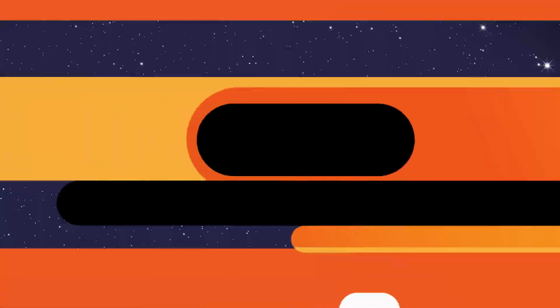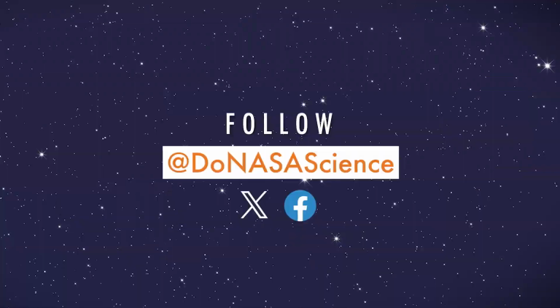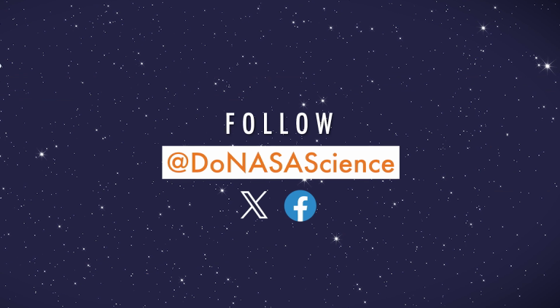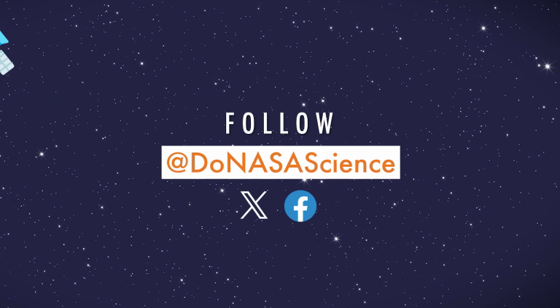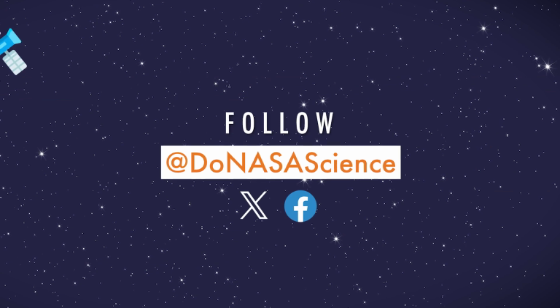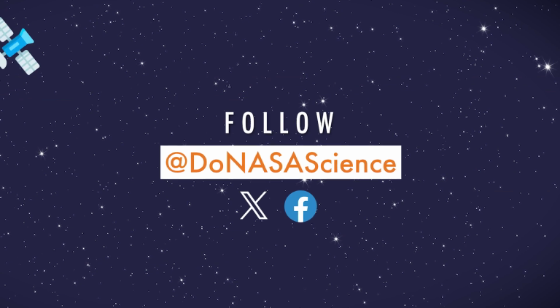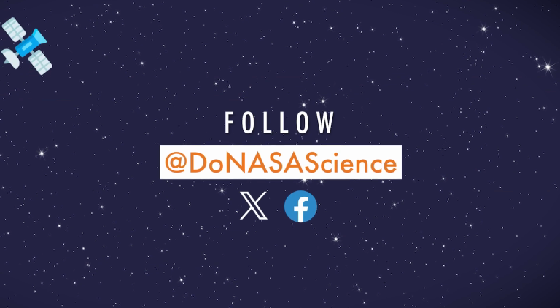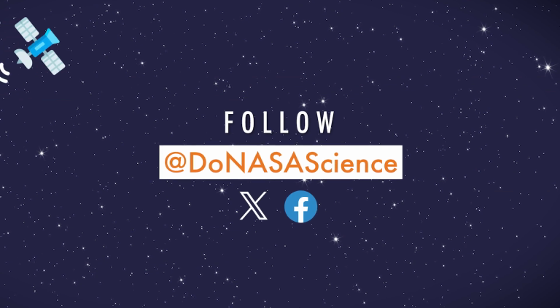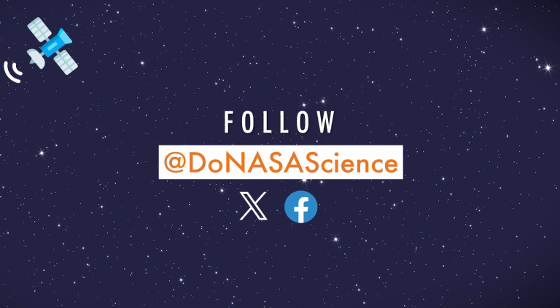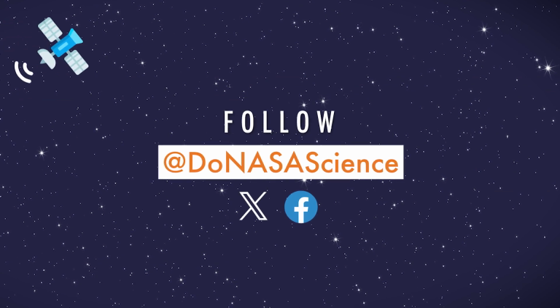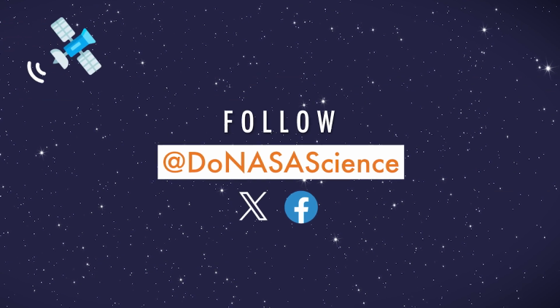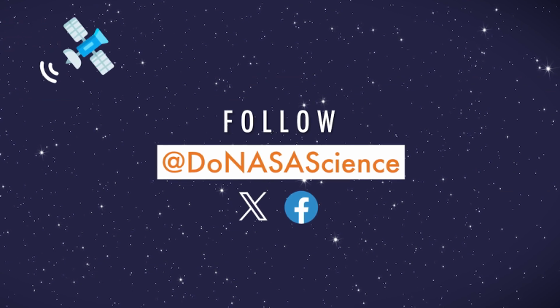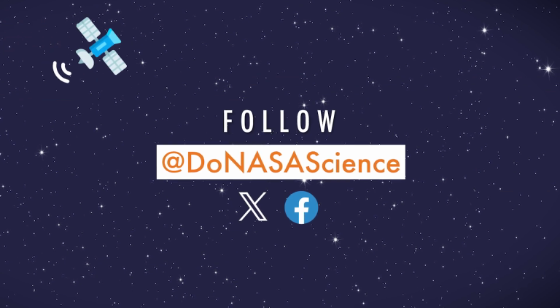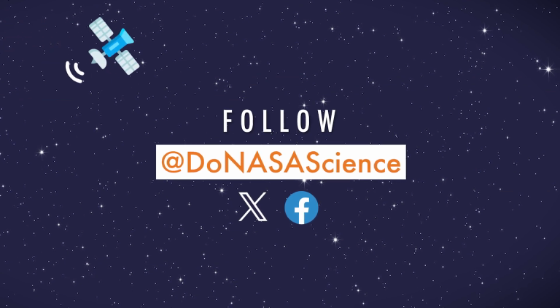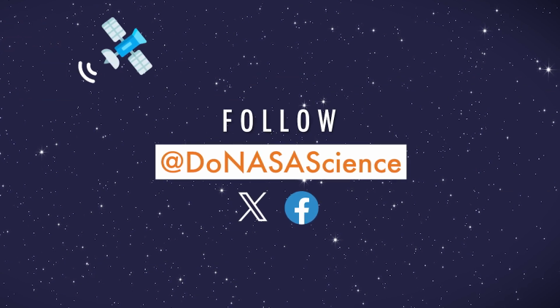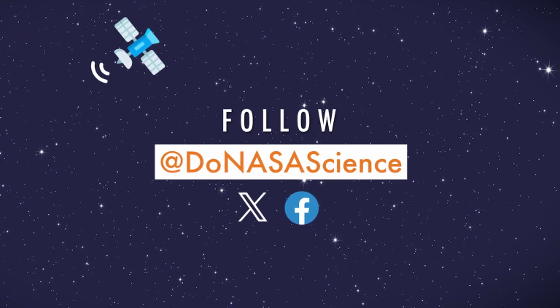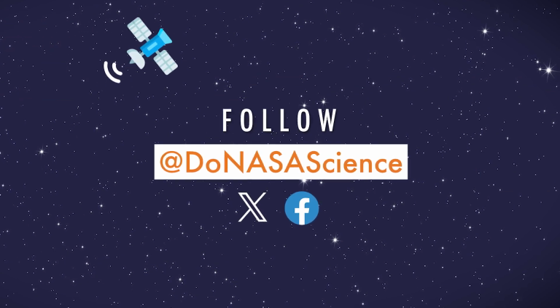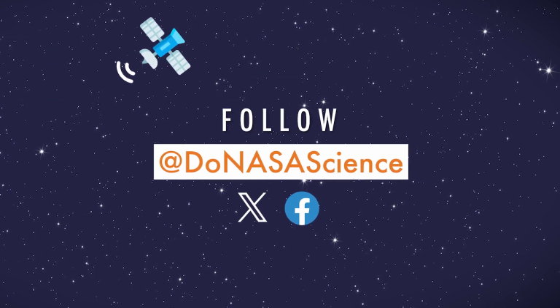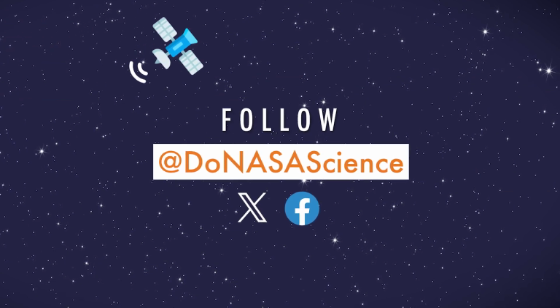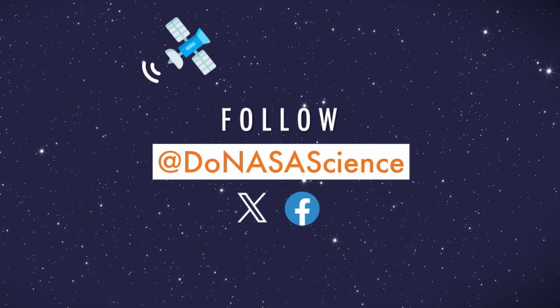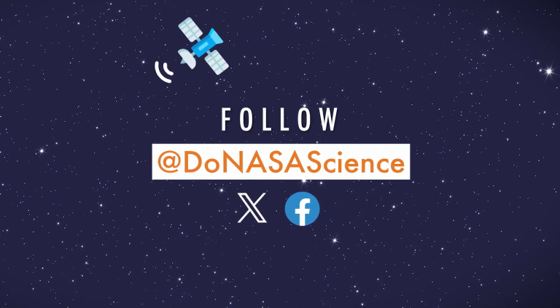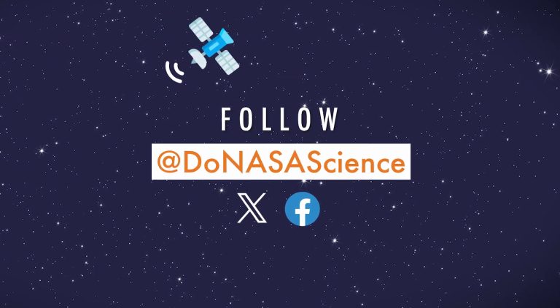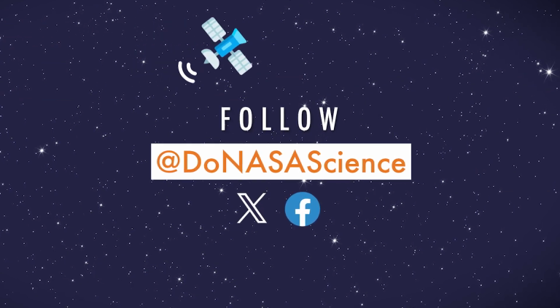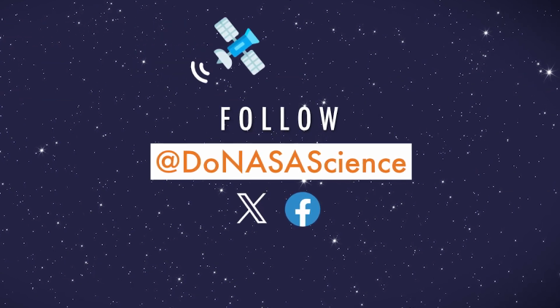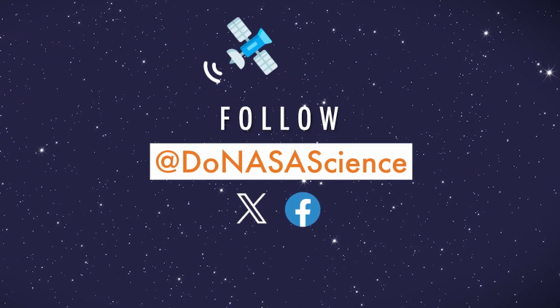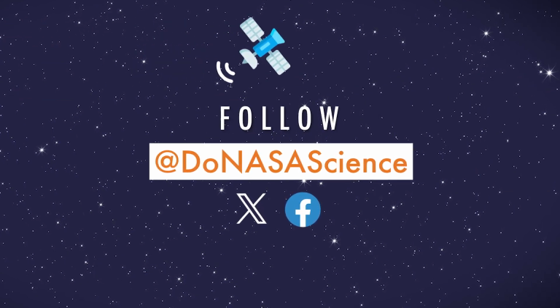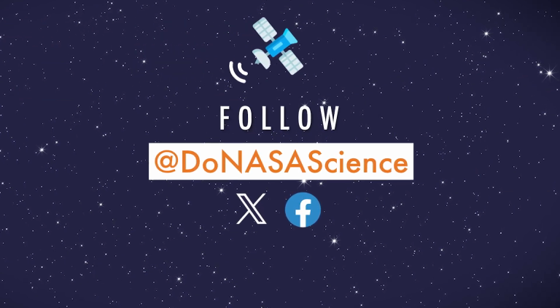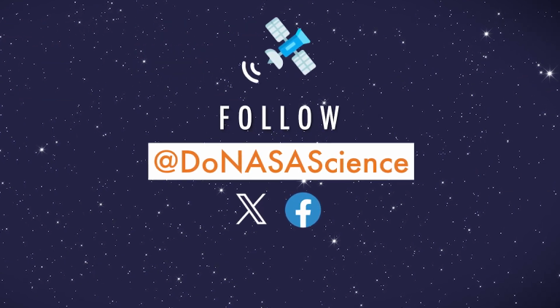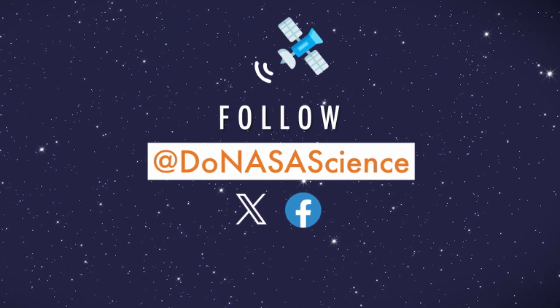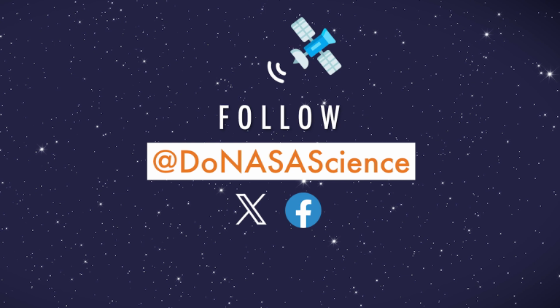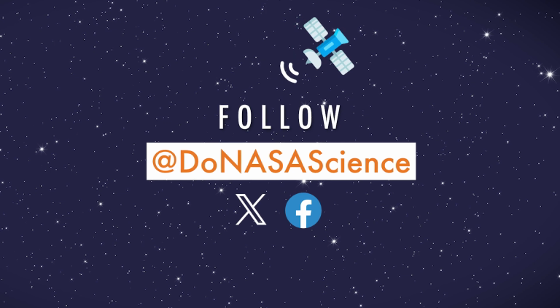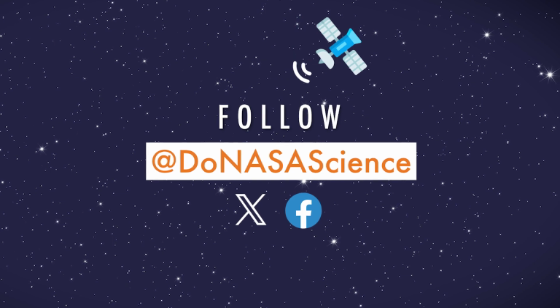Follow Do NASA Science on X and Facebook to see how you can get involved in NASA Citizen Science.